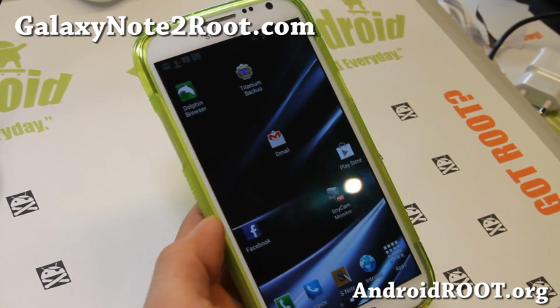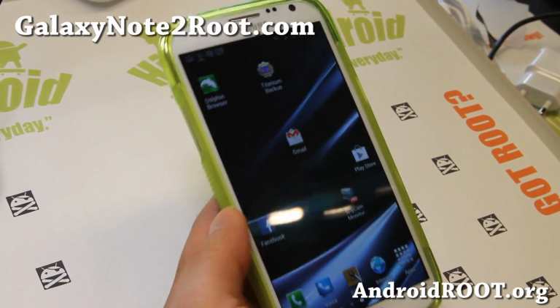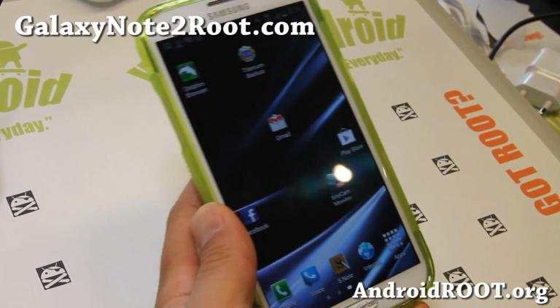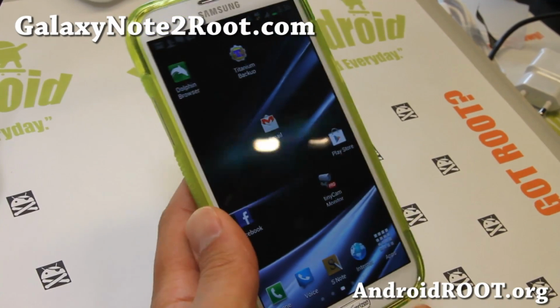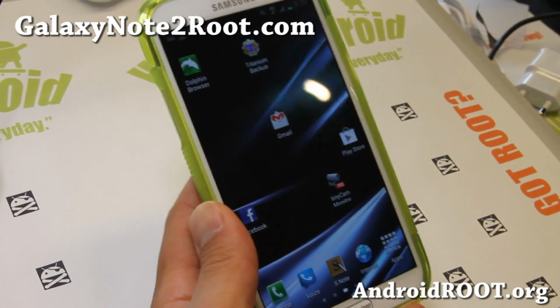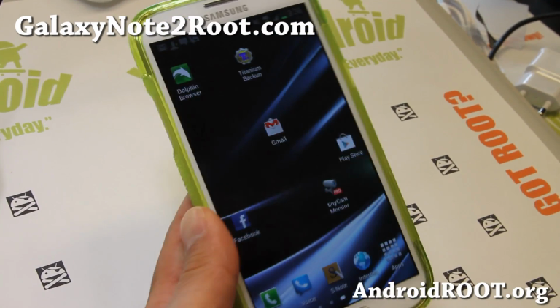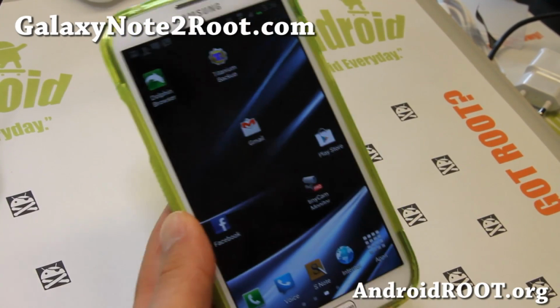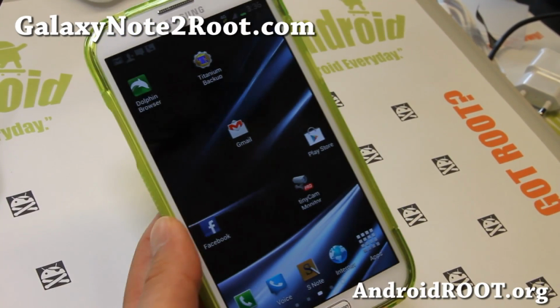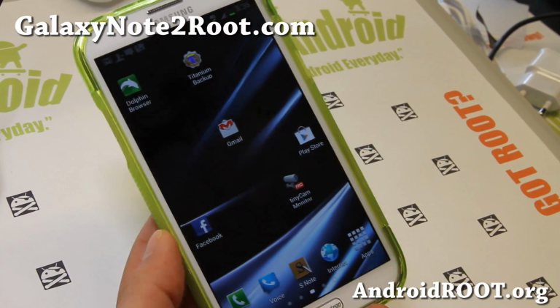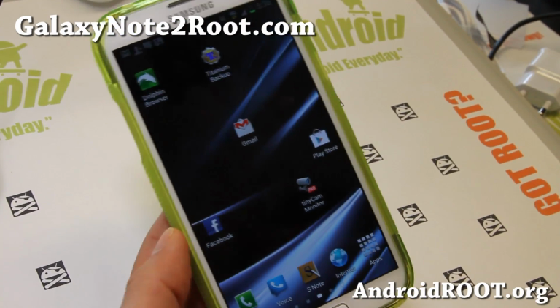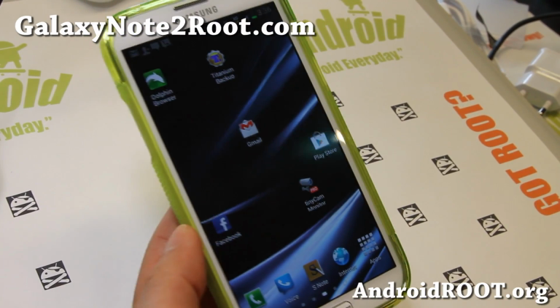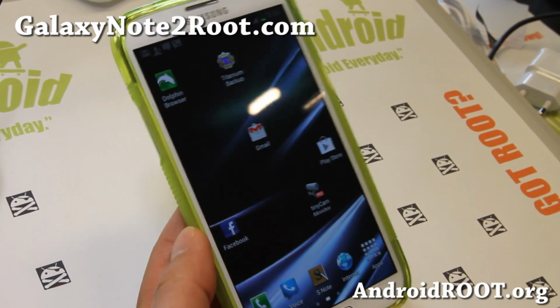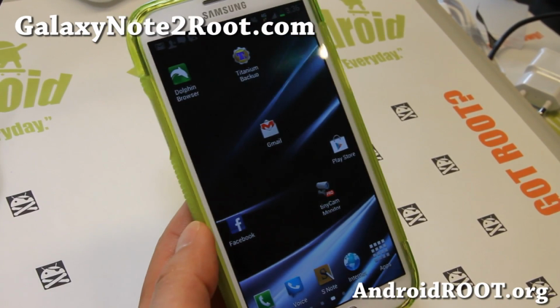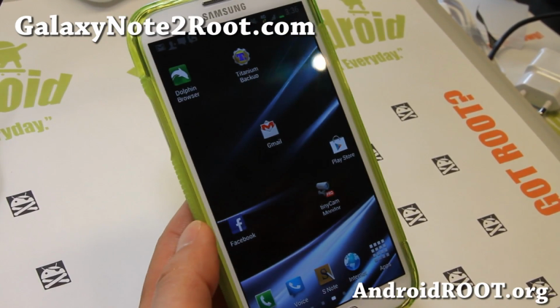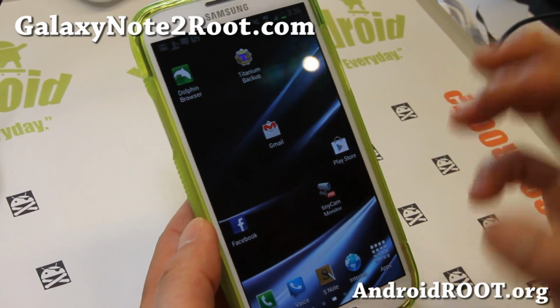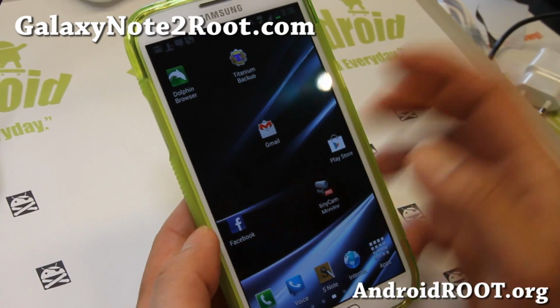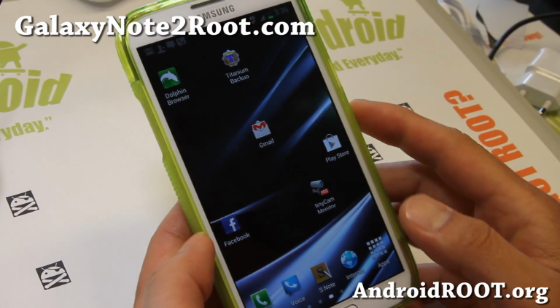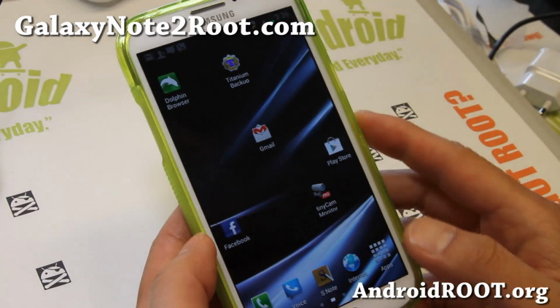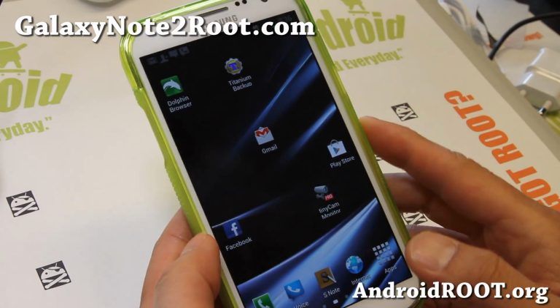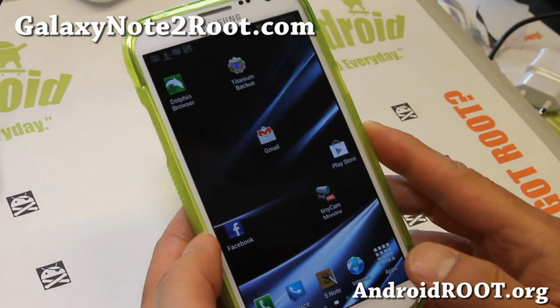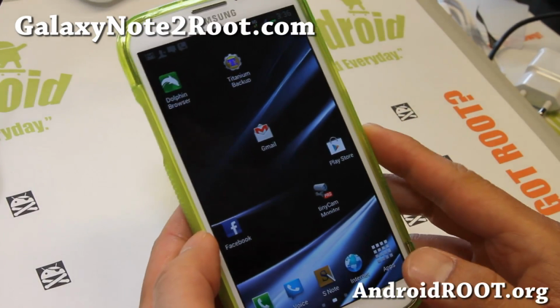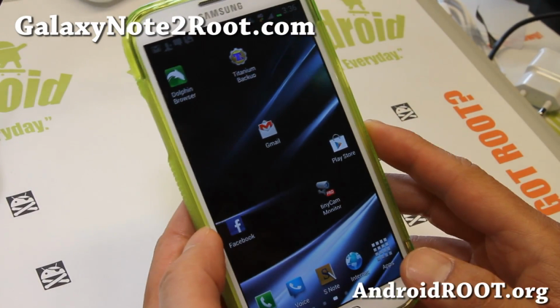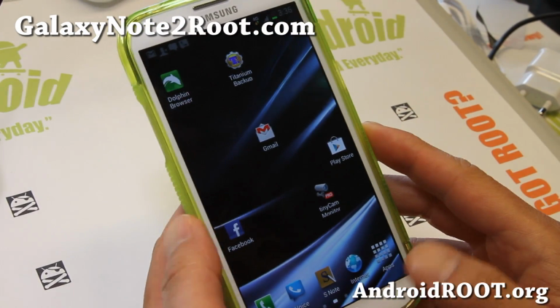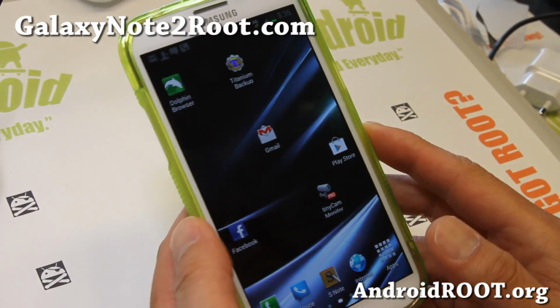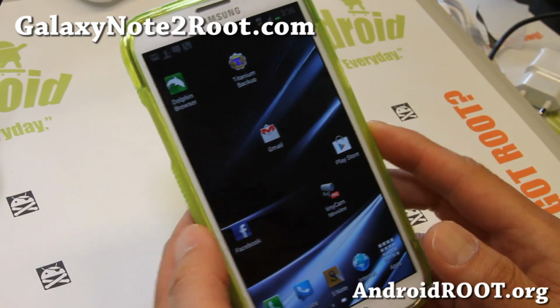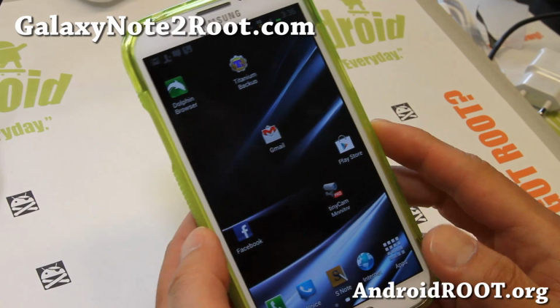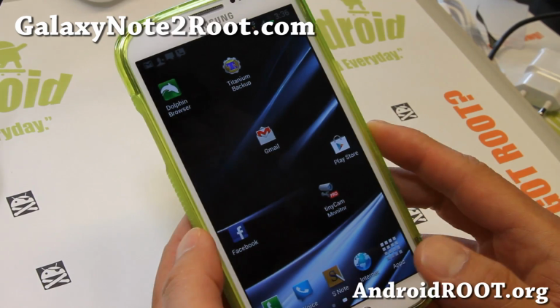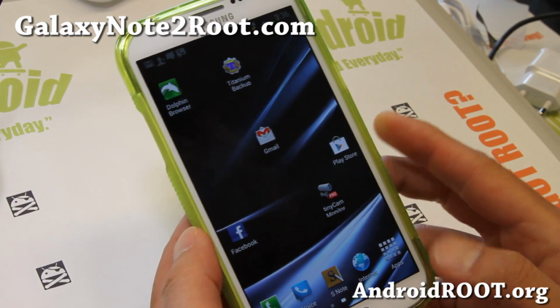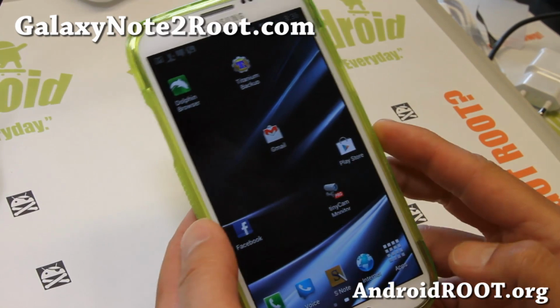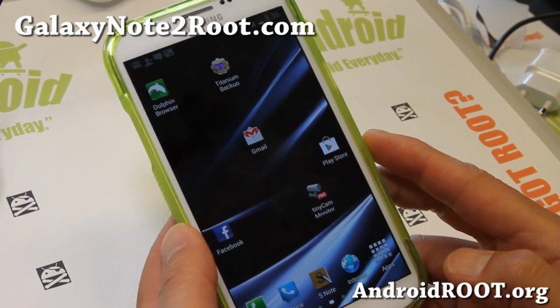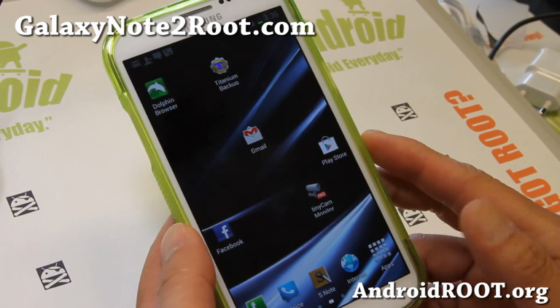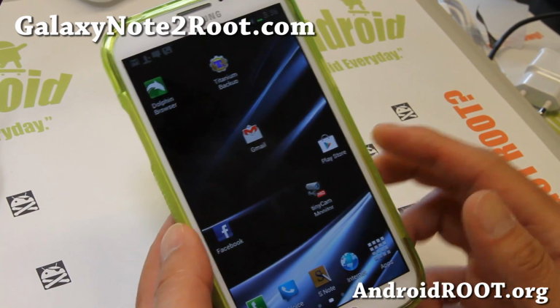Hi folks, this is Max from GalaxyNote2Root.com, and I've got a quick ROM overview of JediX ROM for Verizon Galaxy Note 2.